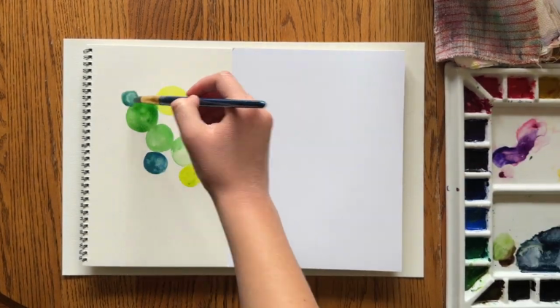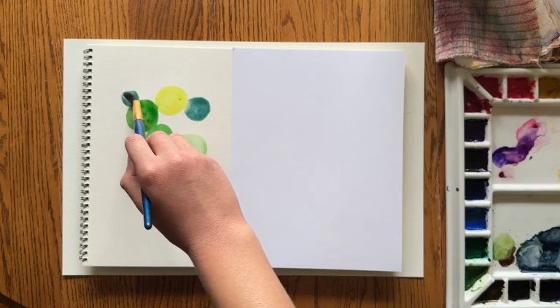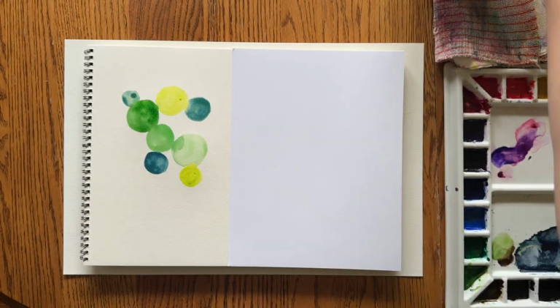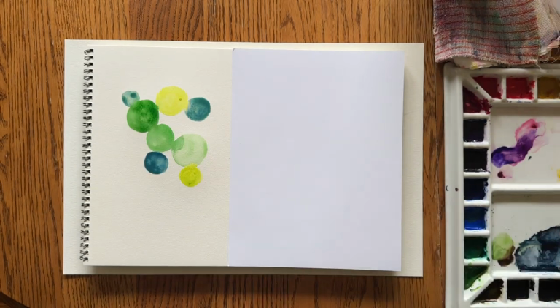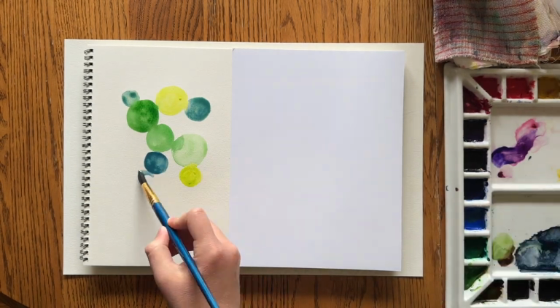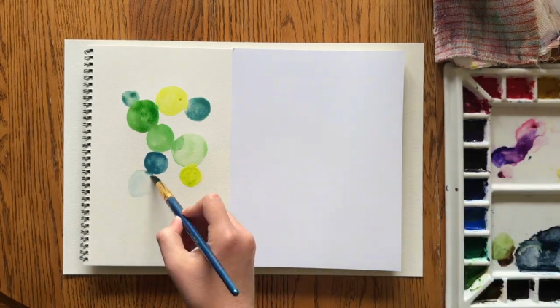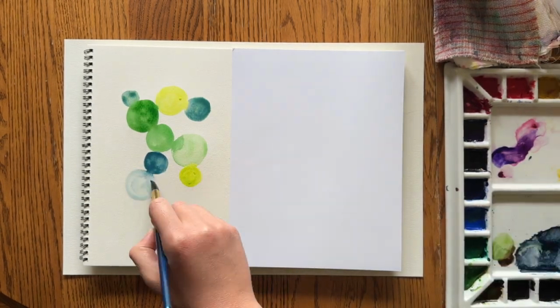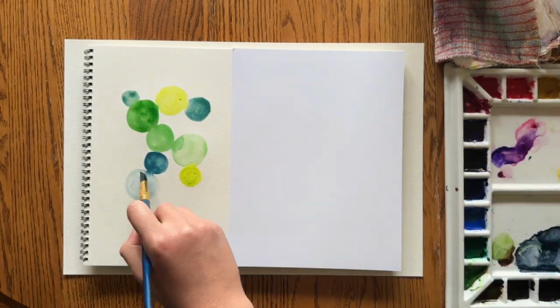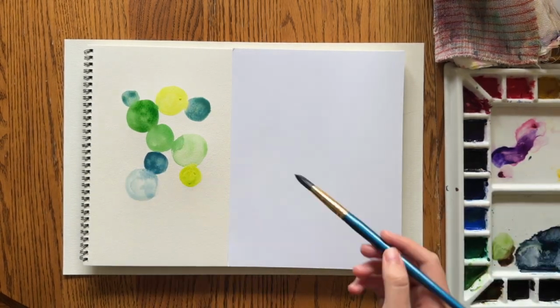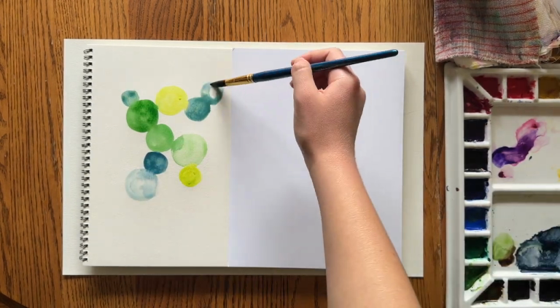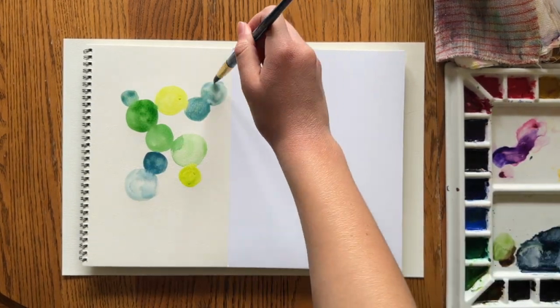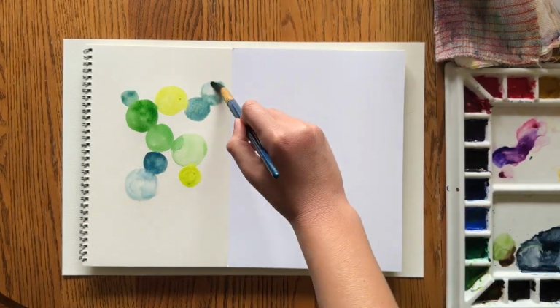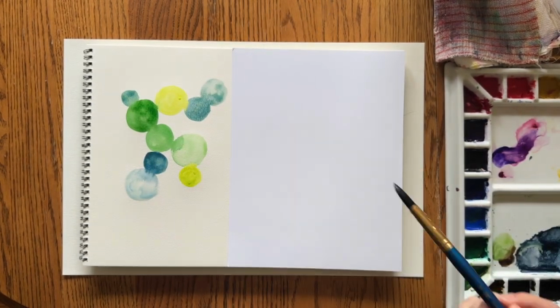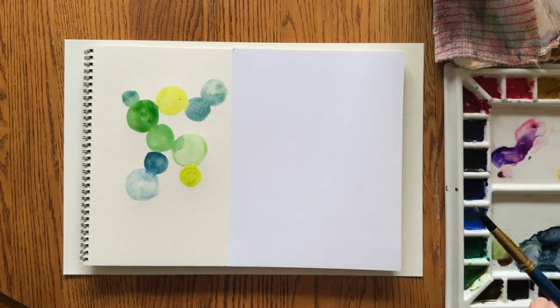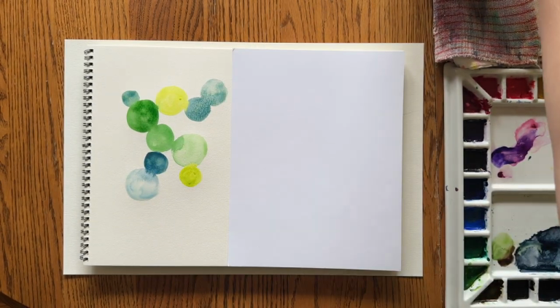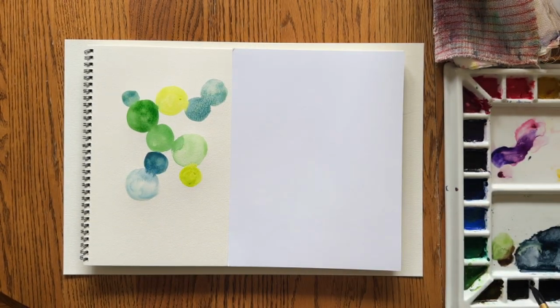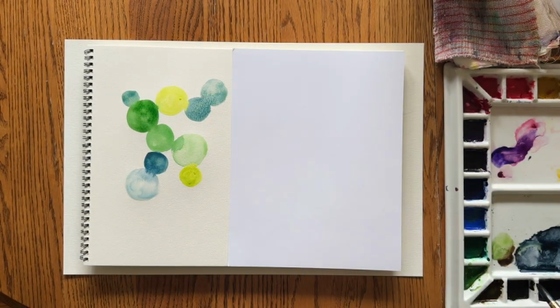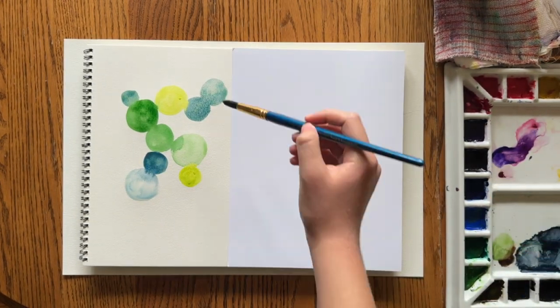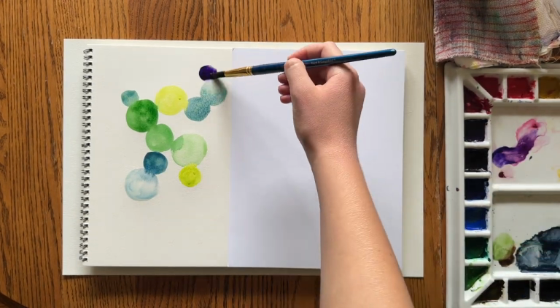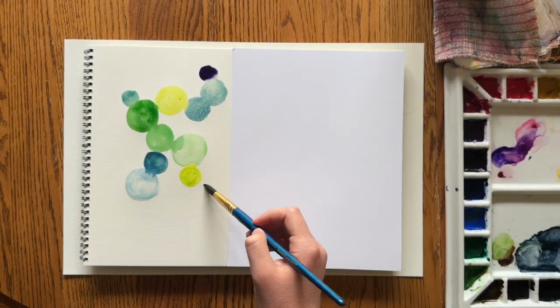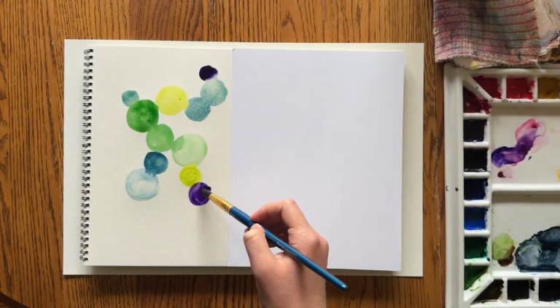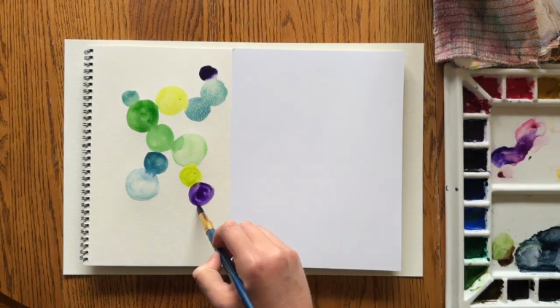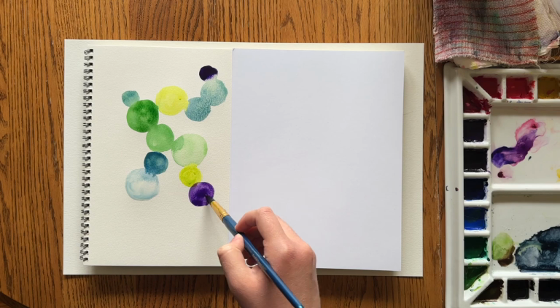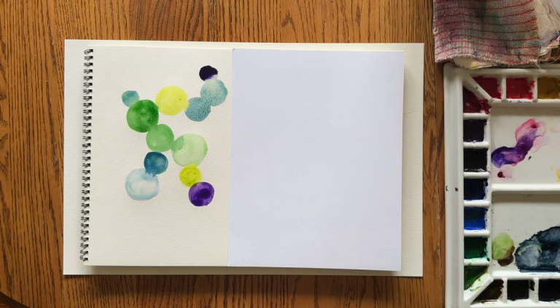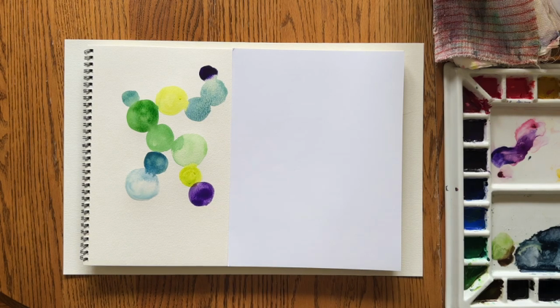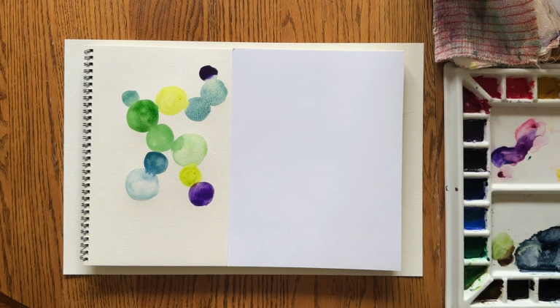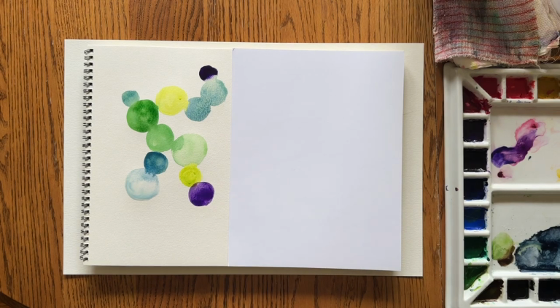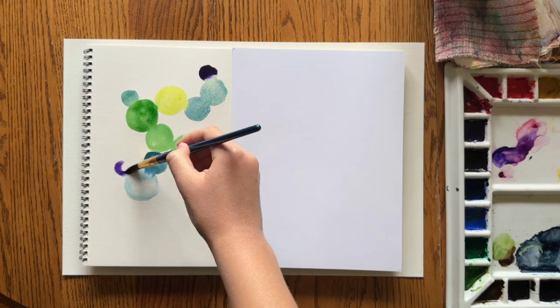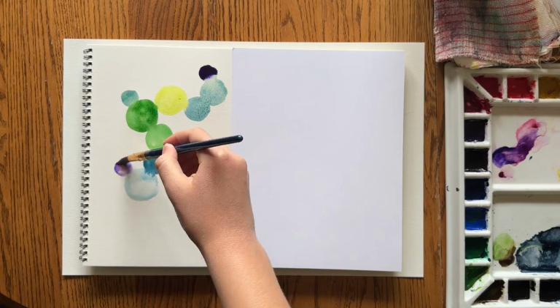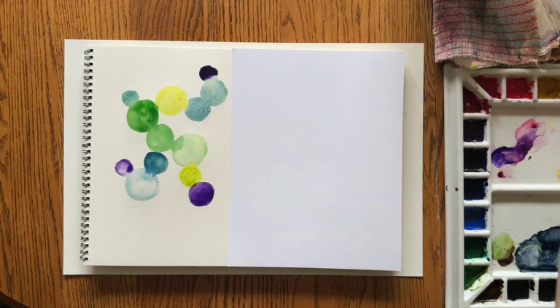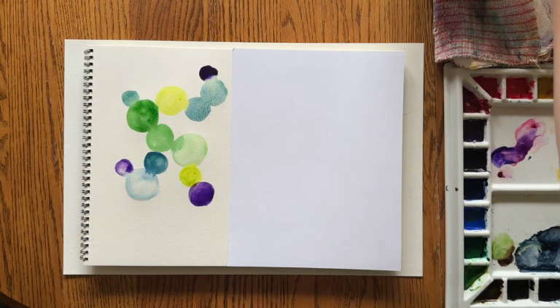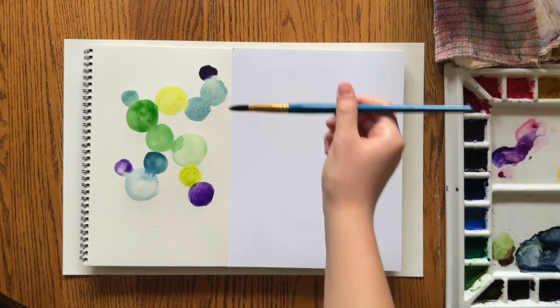This is watercolor paper — it's made for absorbing paint and water. So I'm just starting off with that.